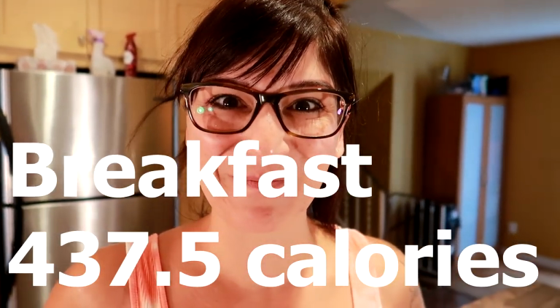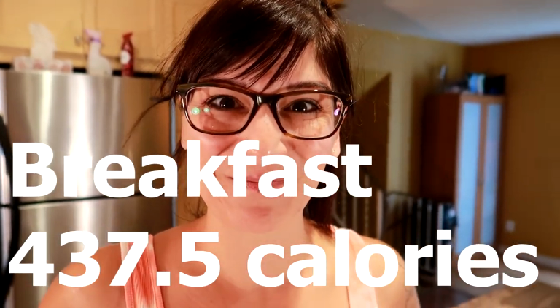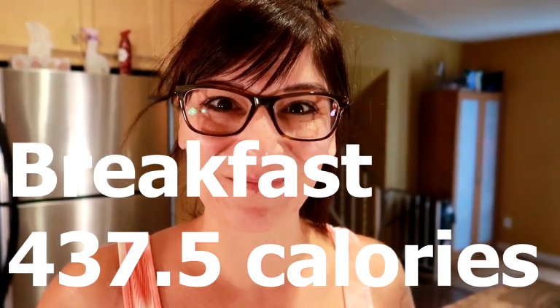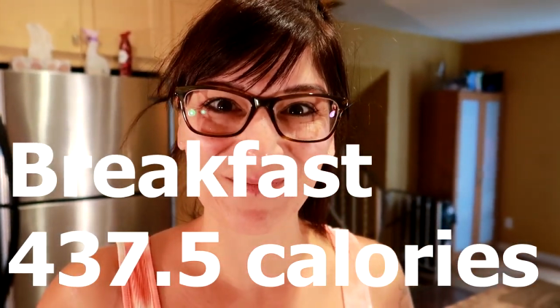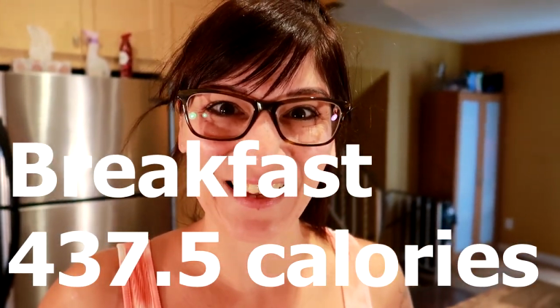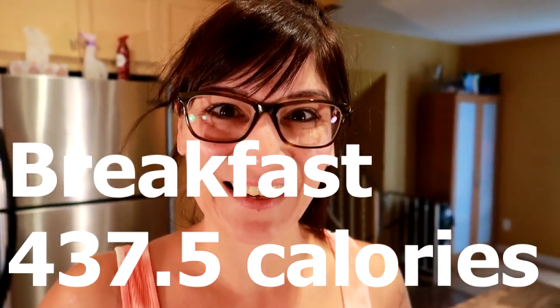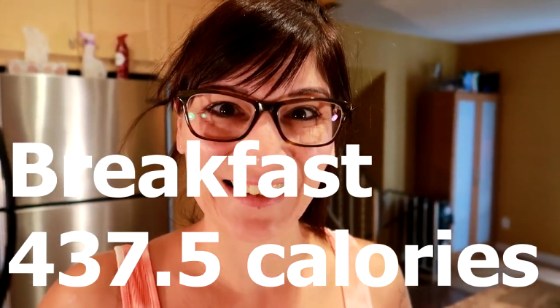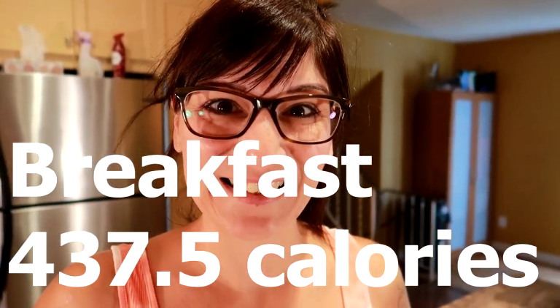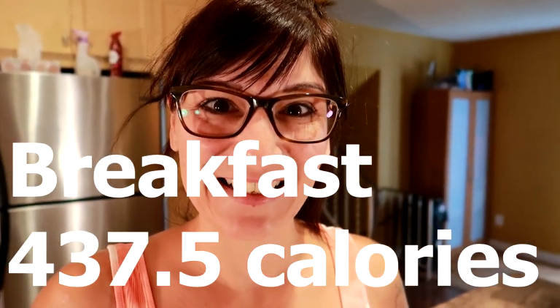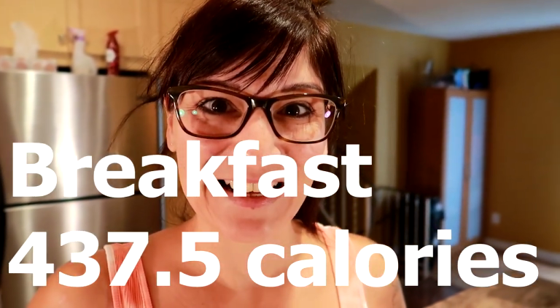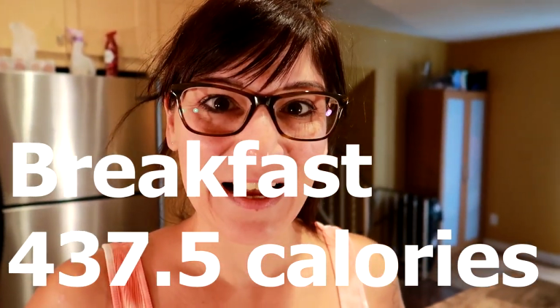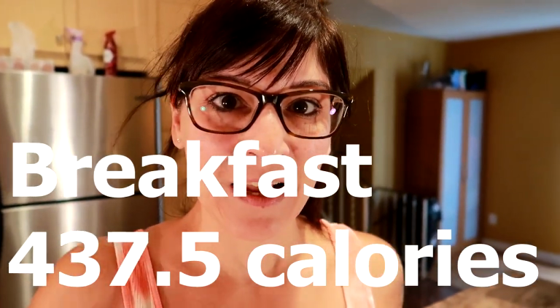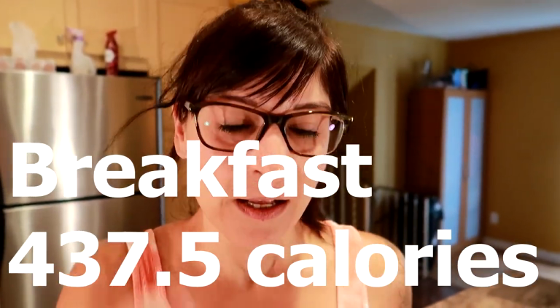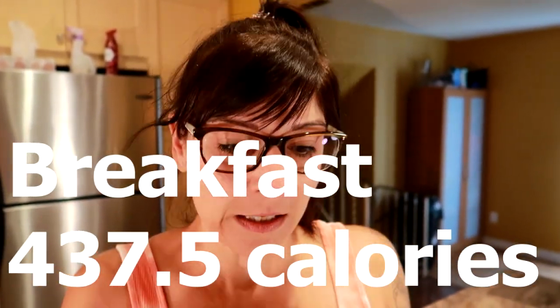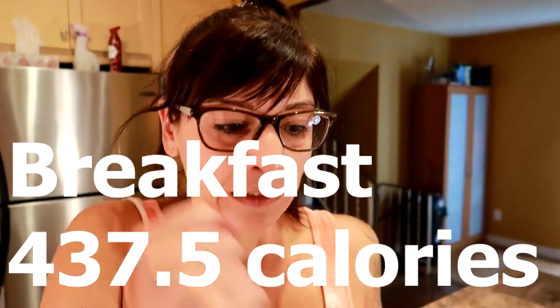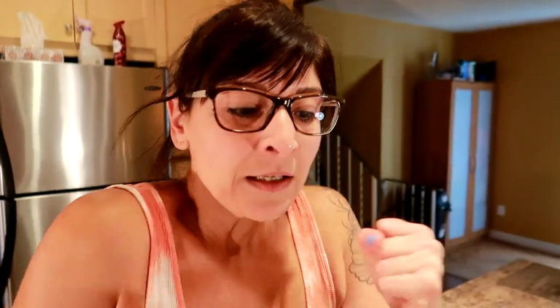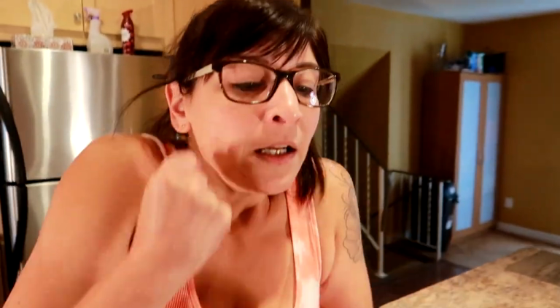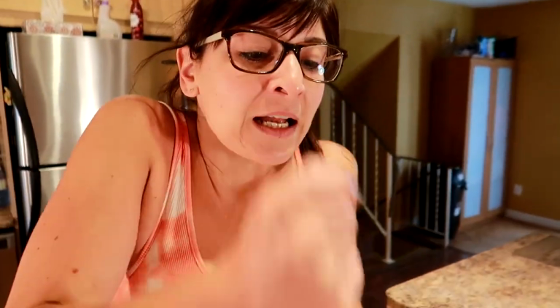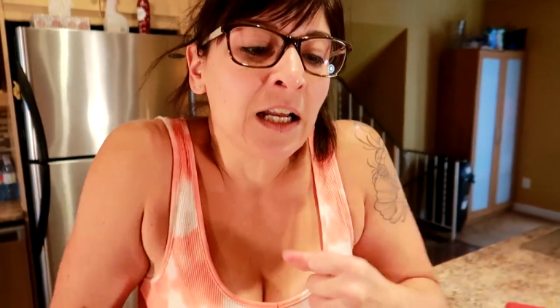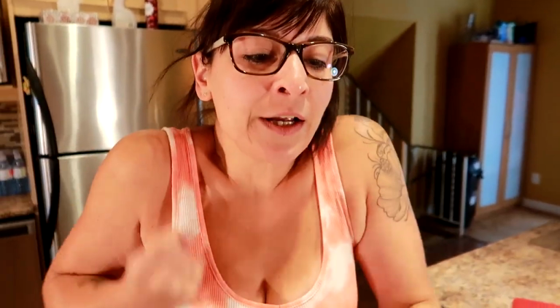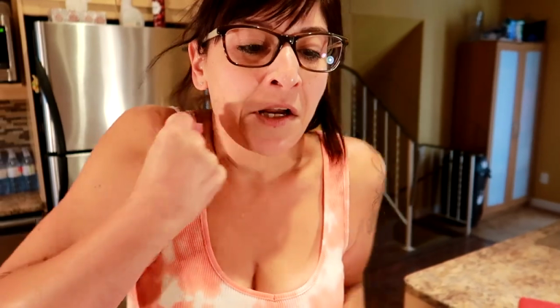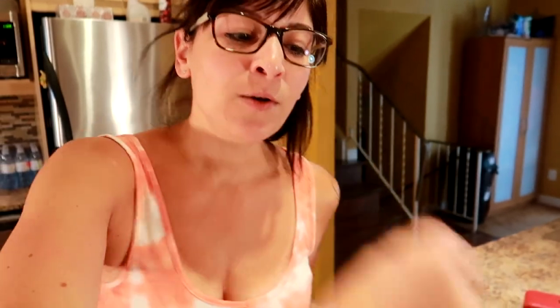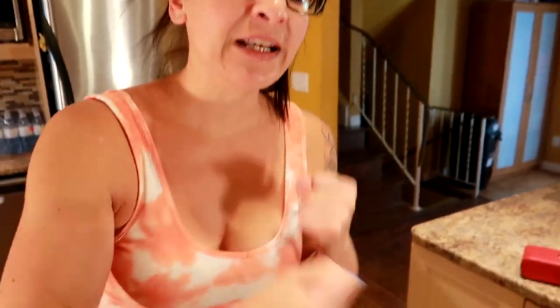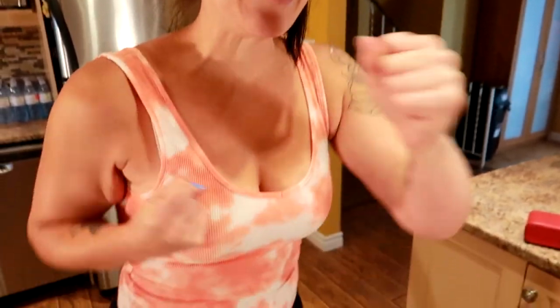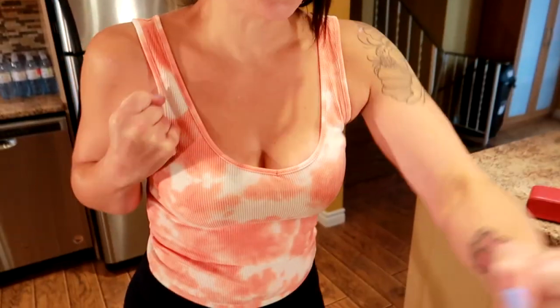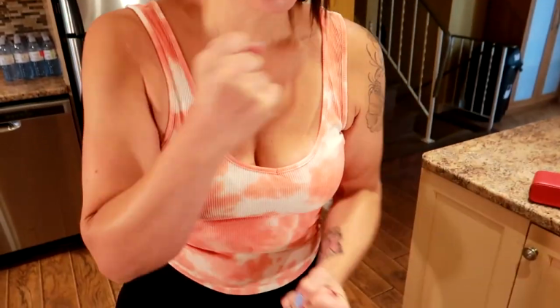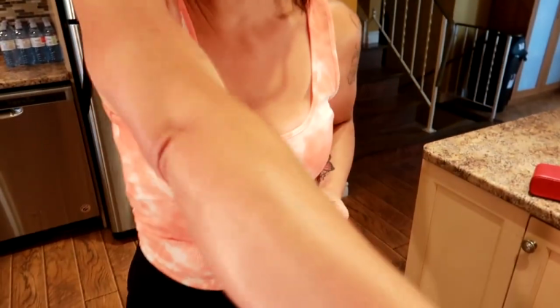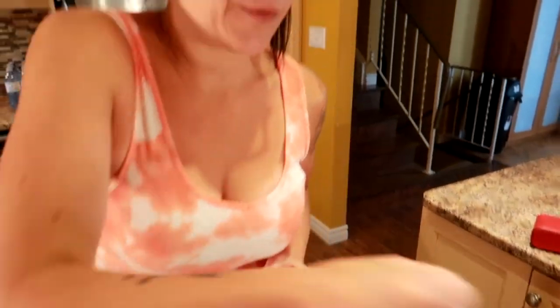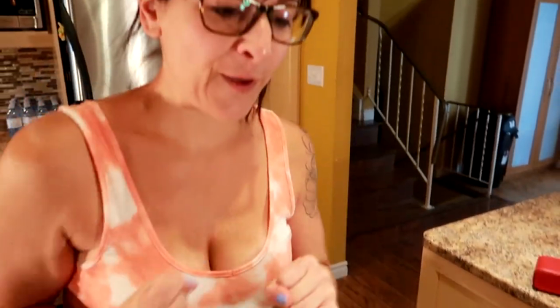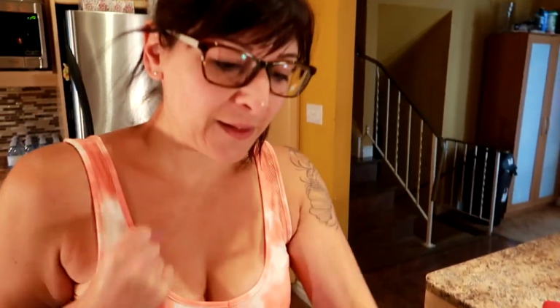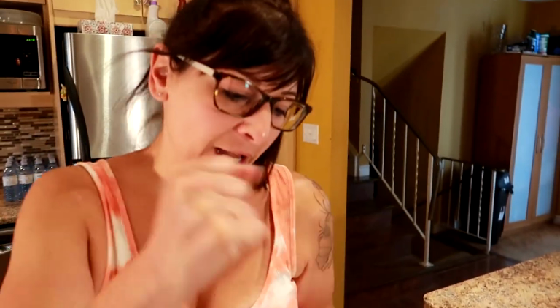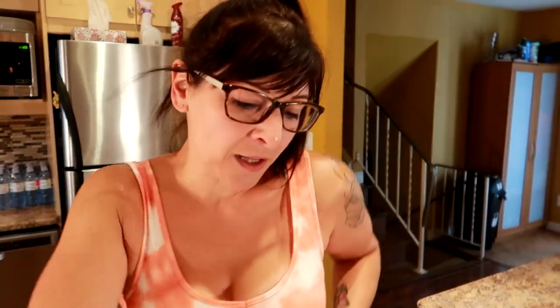Then you're going to go do some sweaty cardio. I'm going to do this outside.